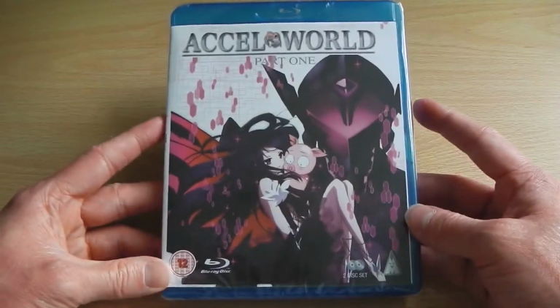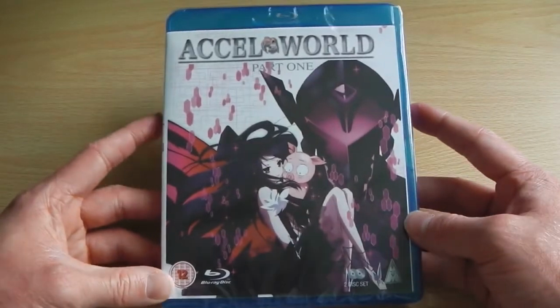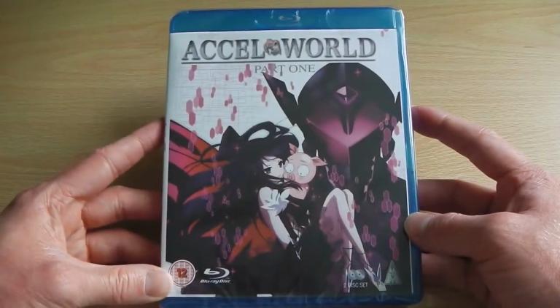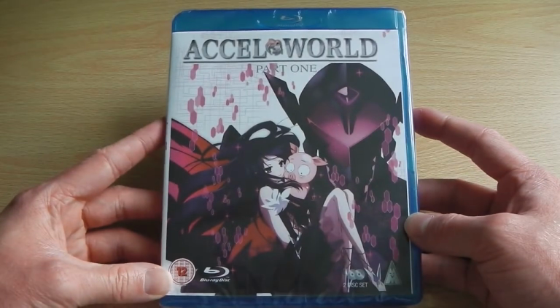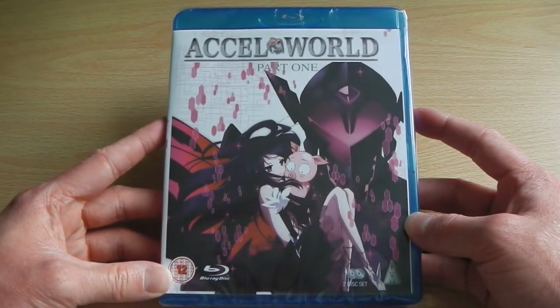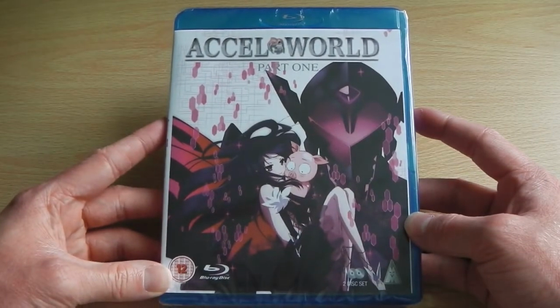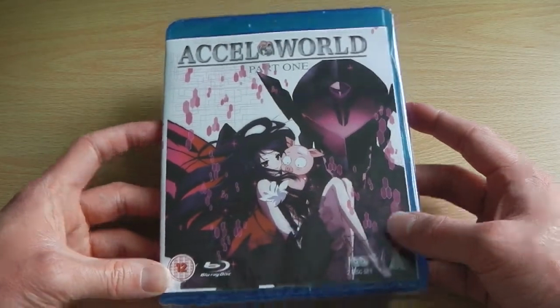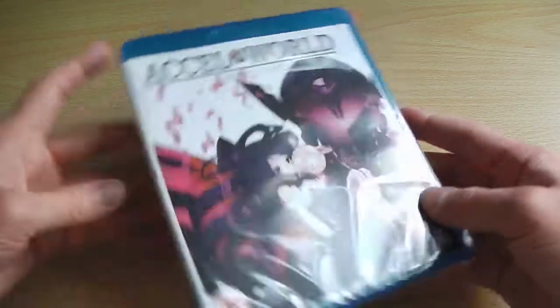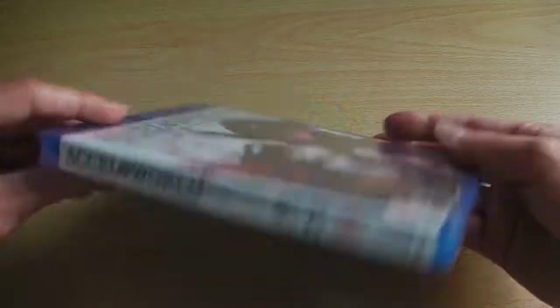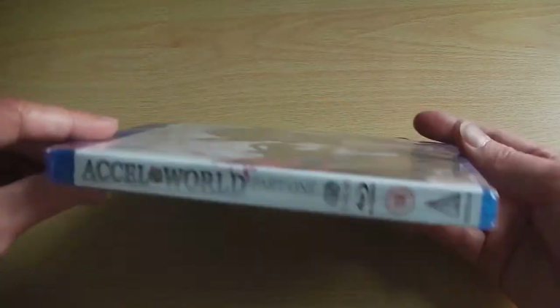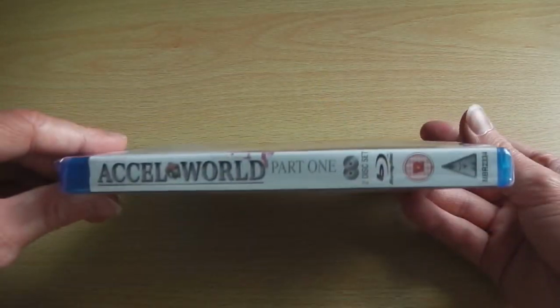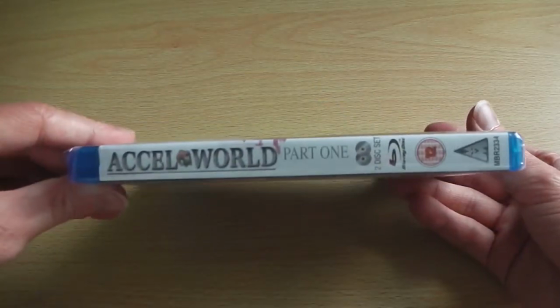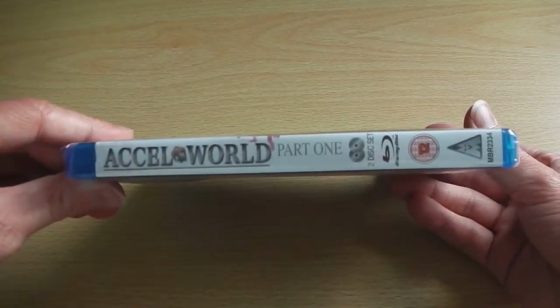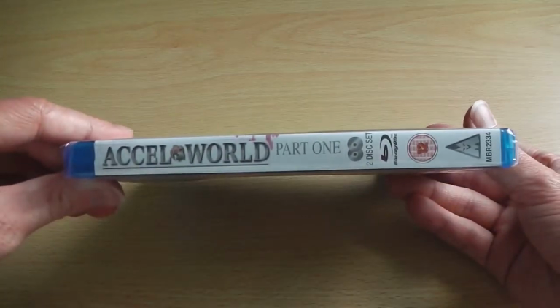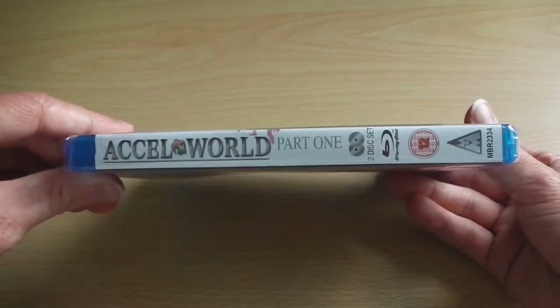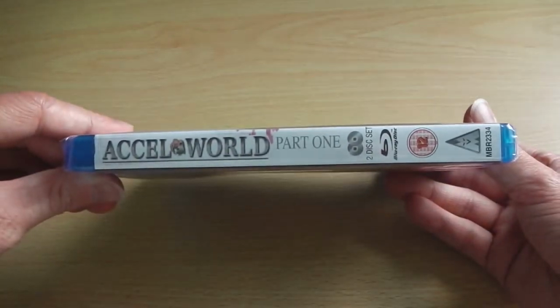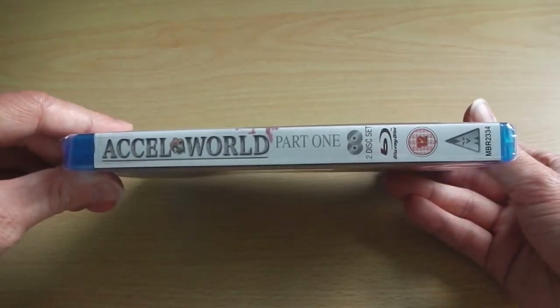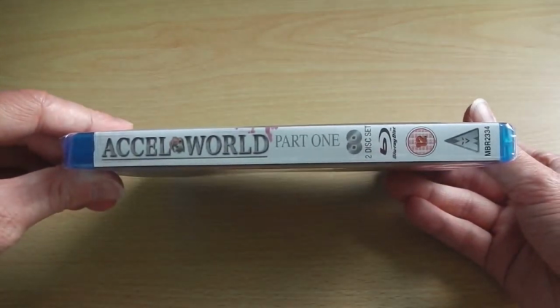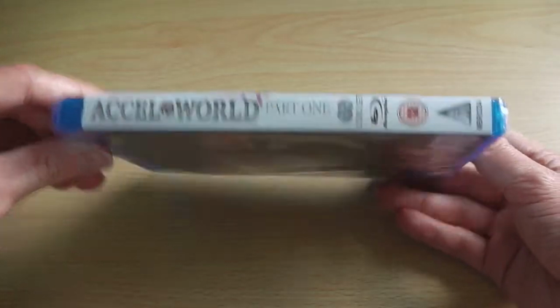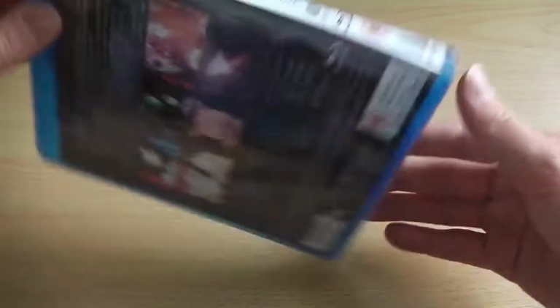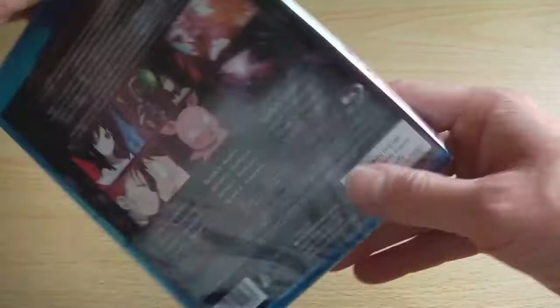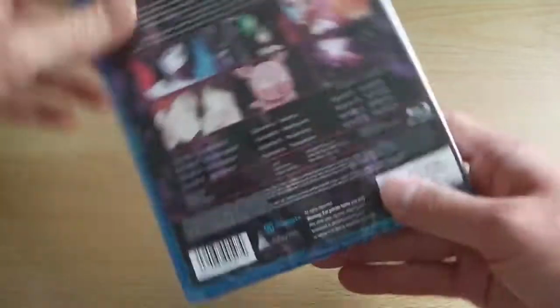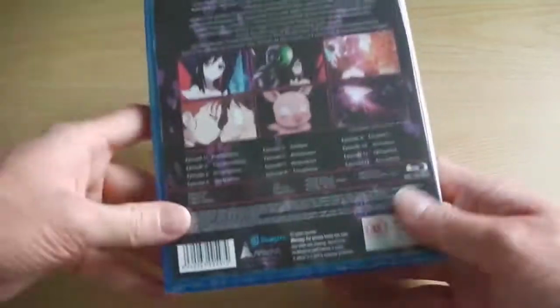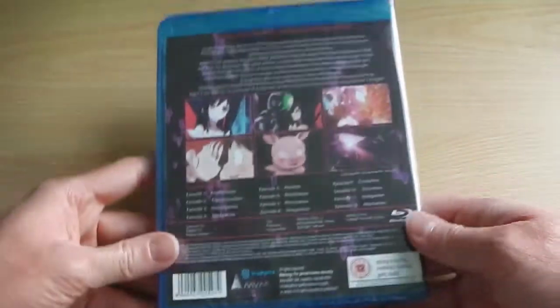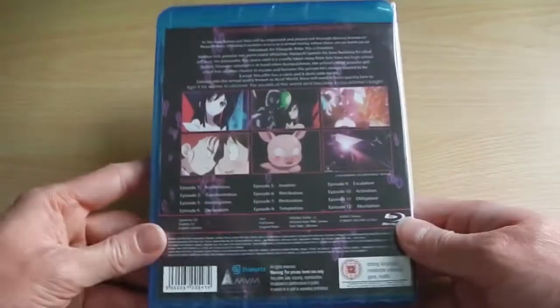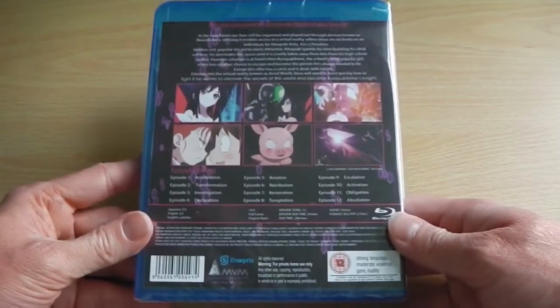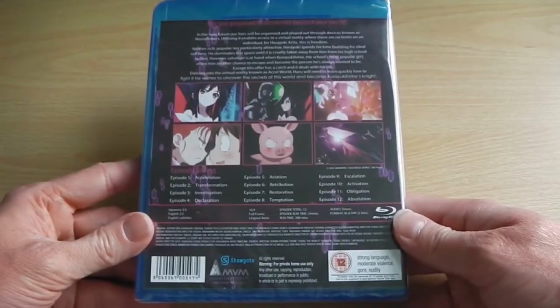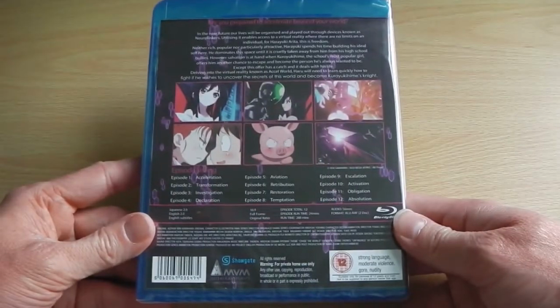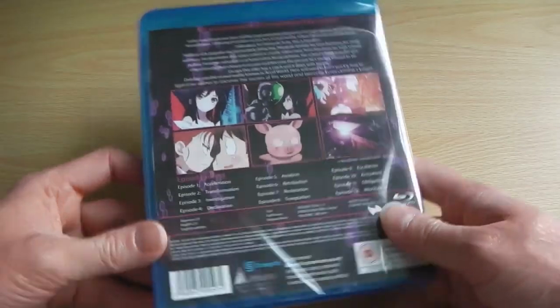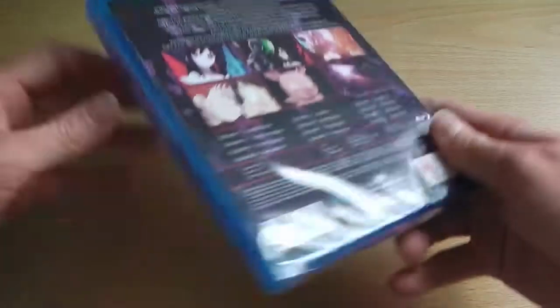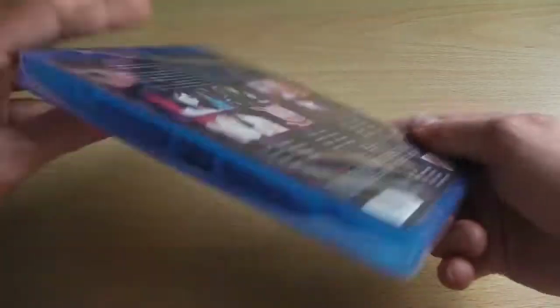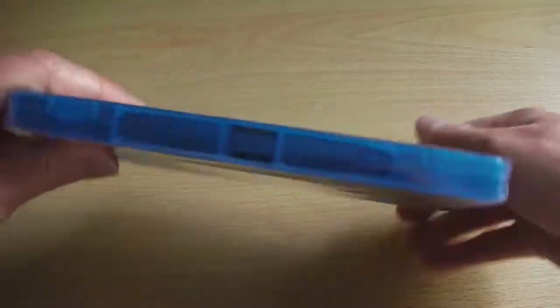So now we've taken a quick look around the box, we'll get this open and have a look on the inside and see what the discs are like.